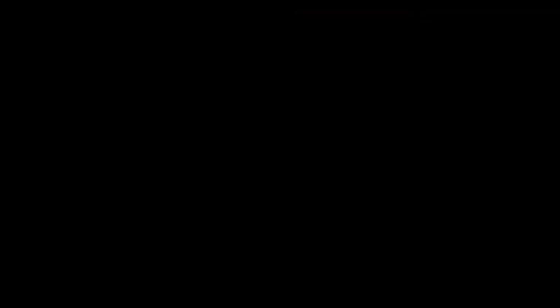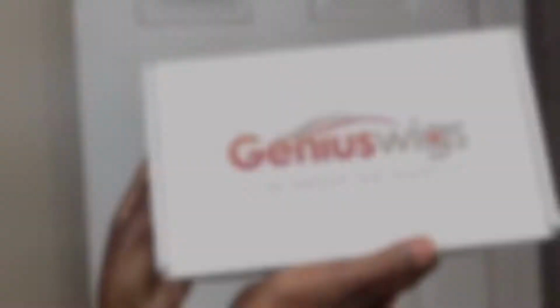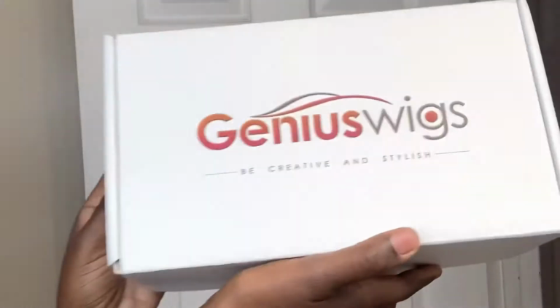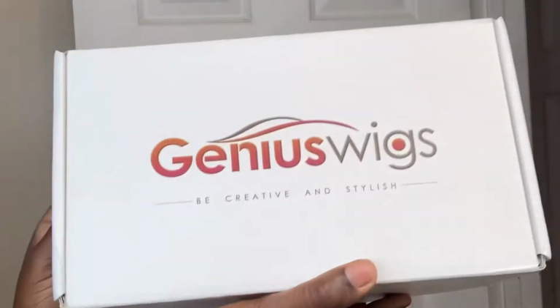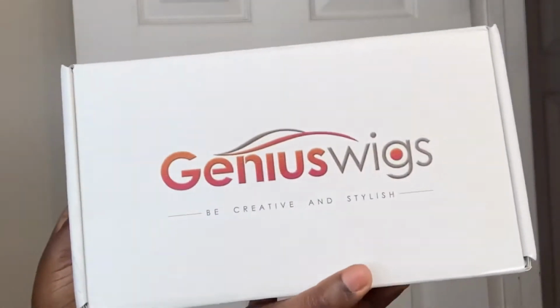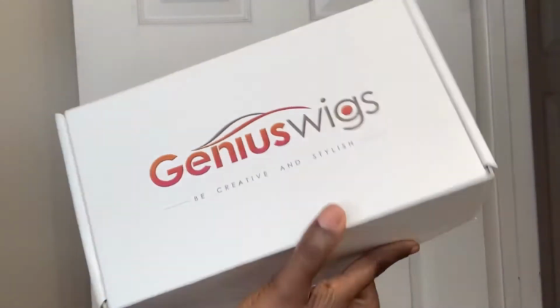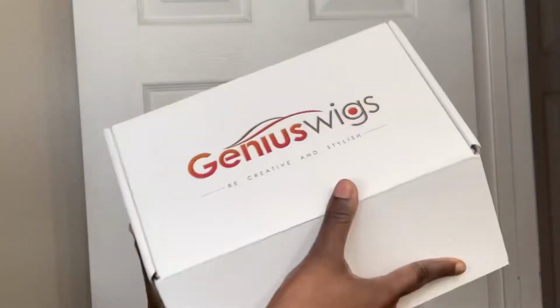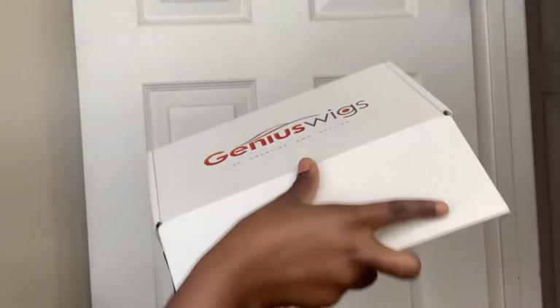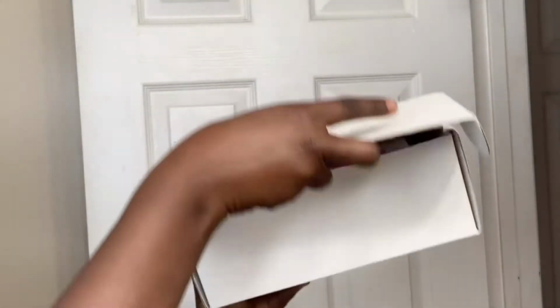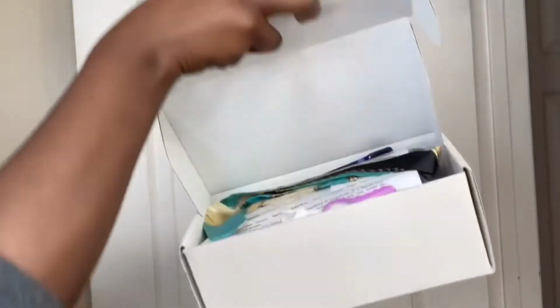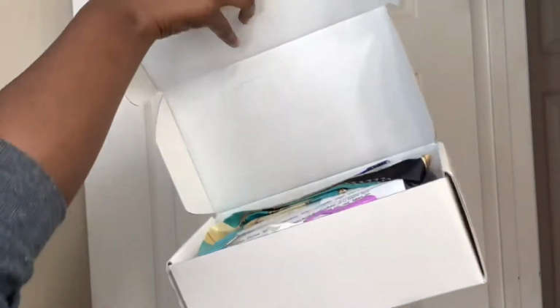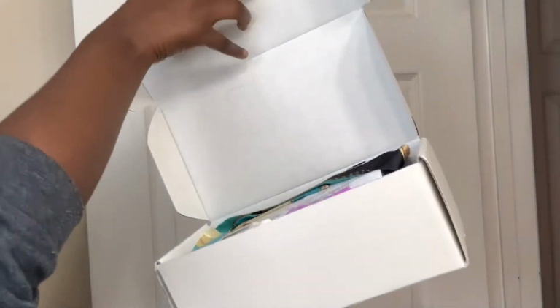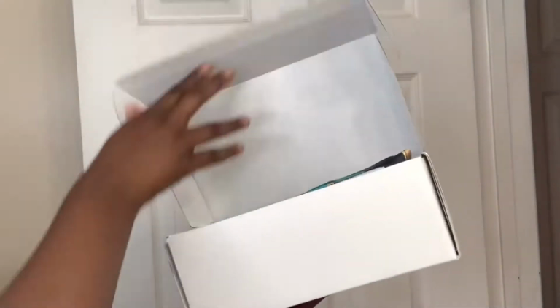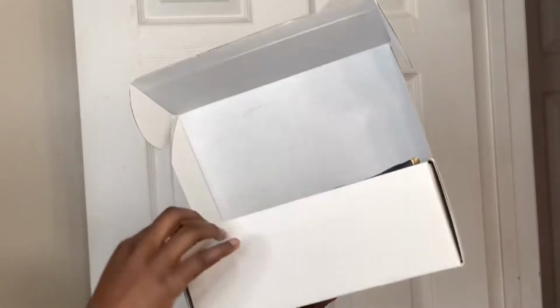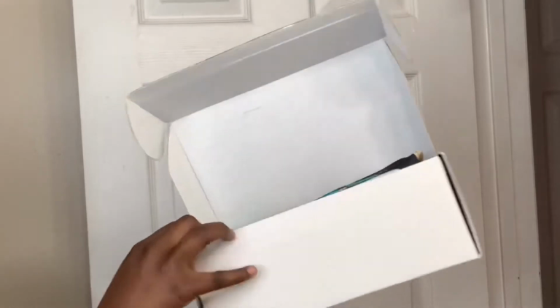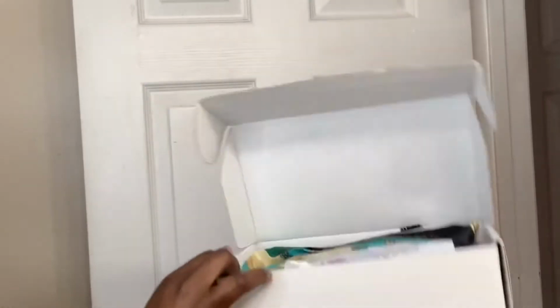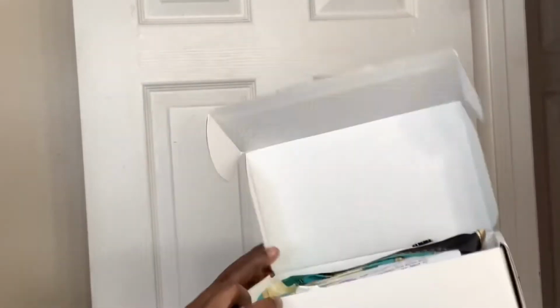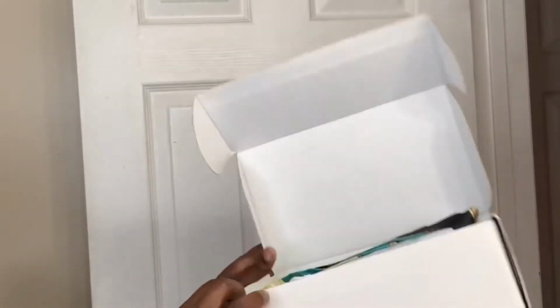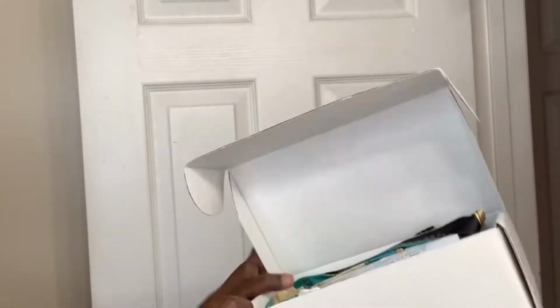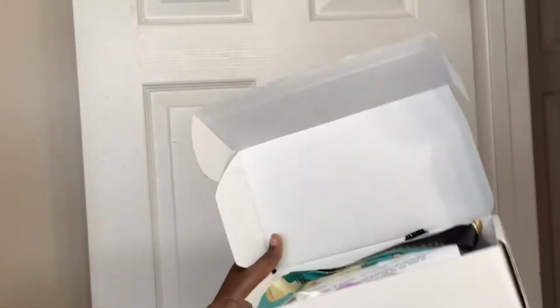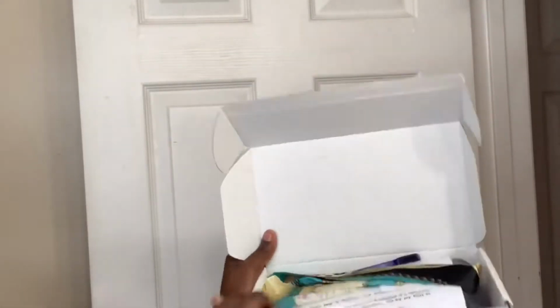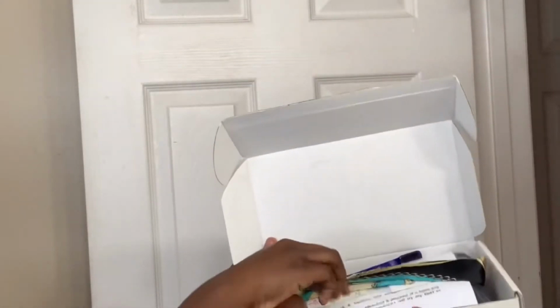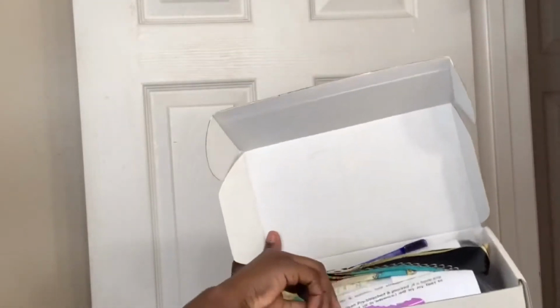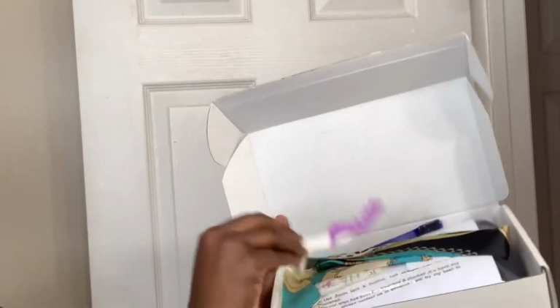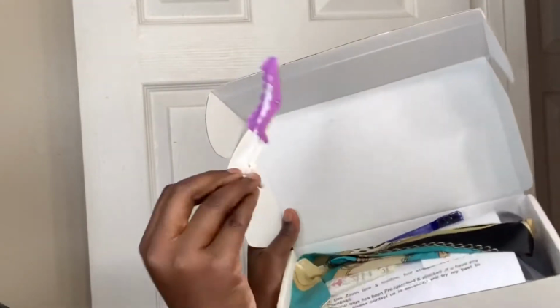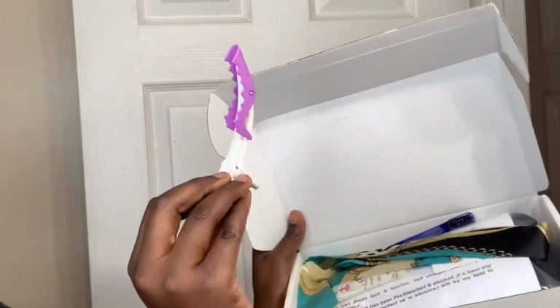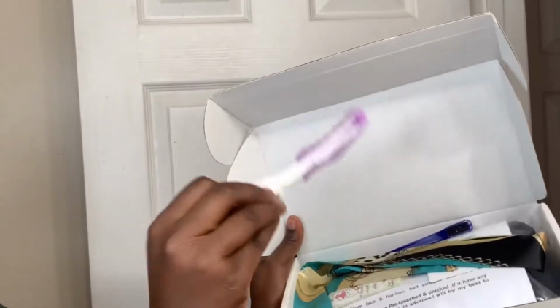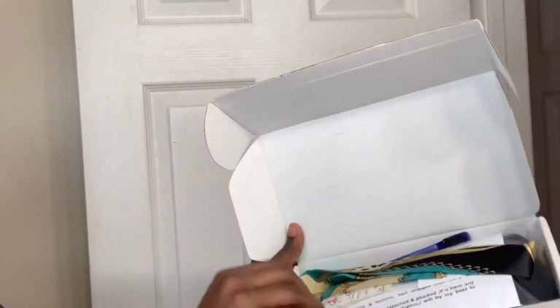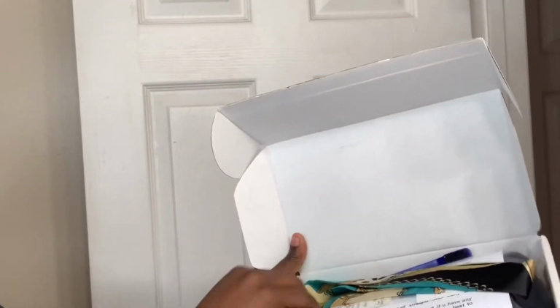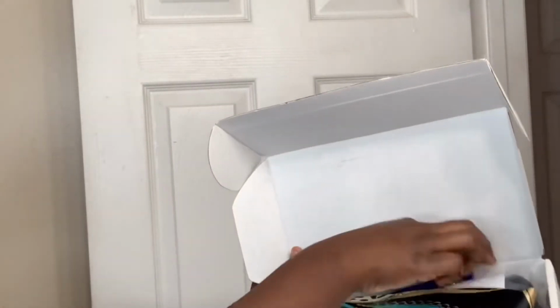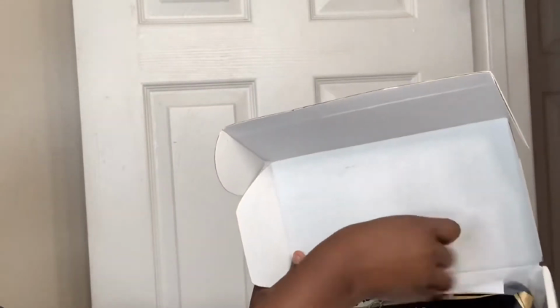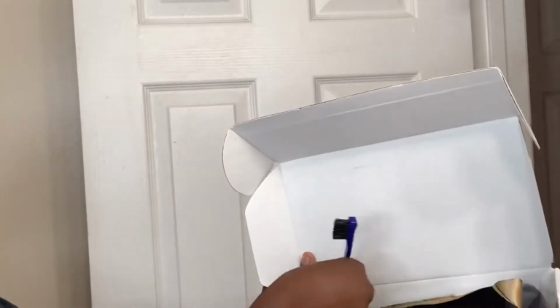Hey you guys, welcome back to my channel. So today's video is sponsored by Genius Wigs.